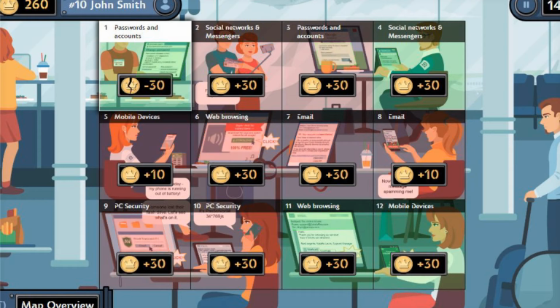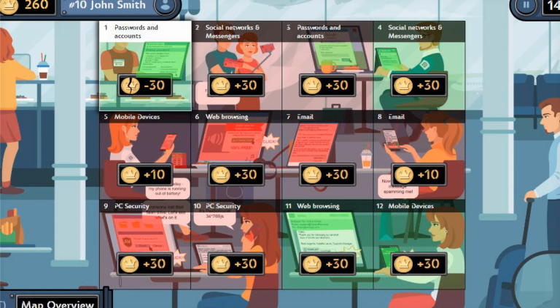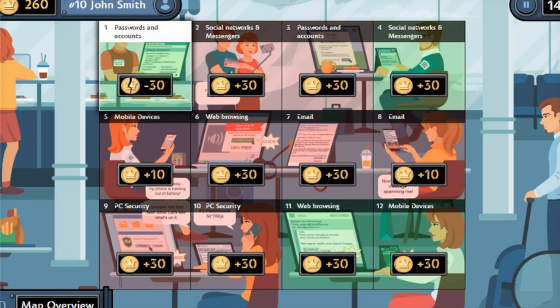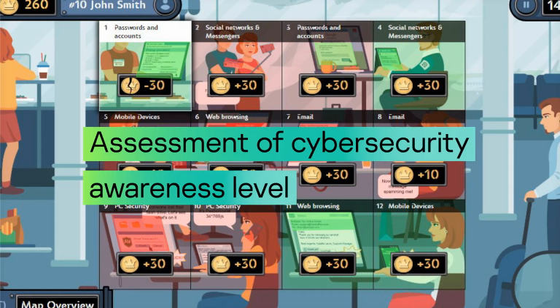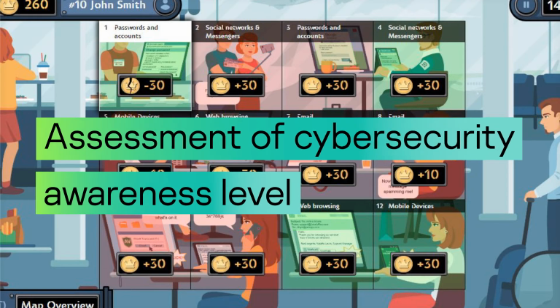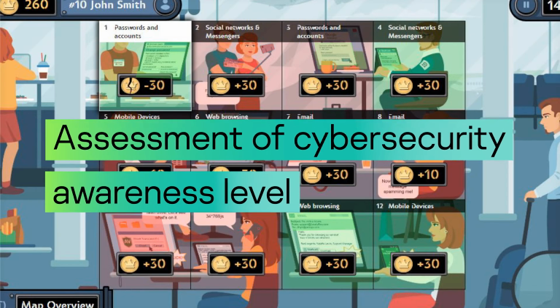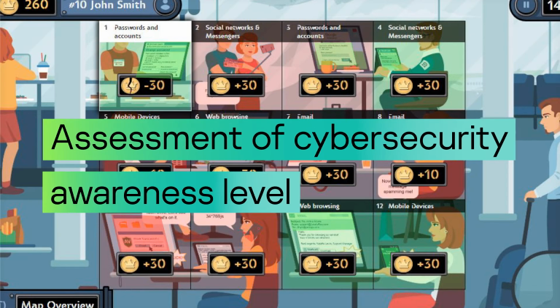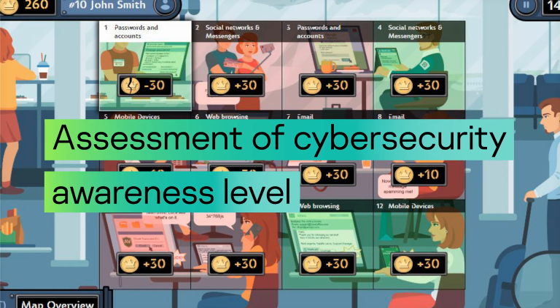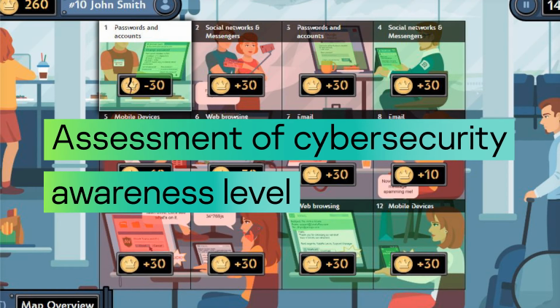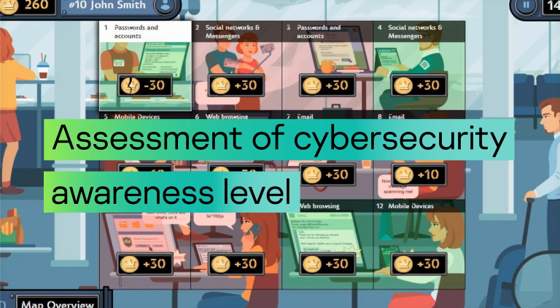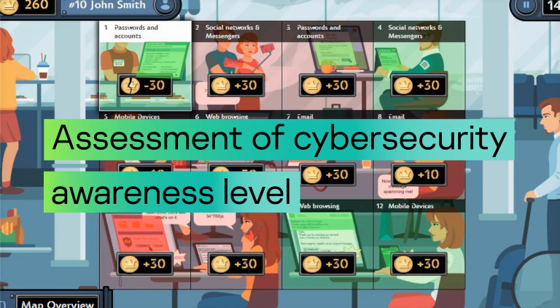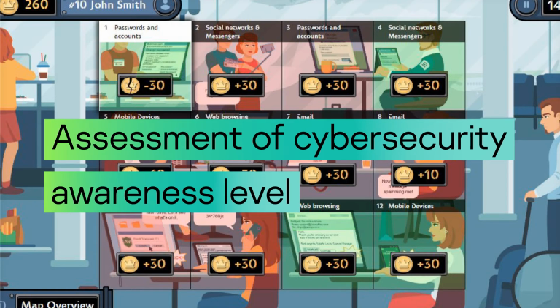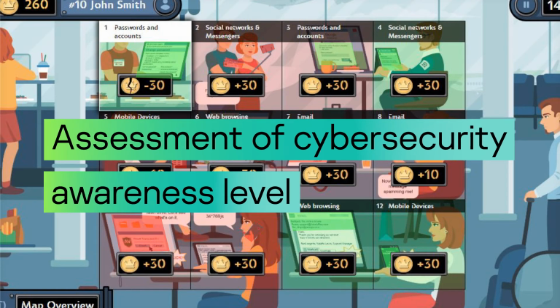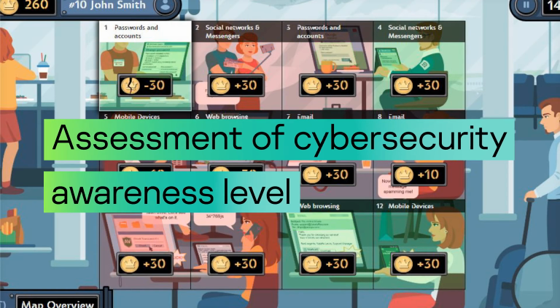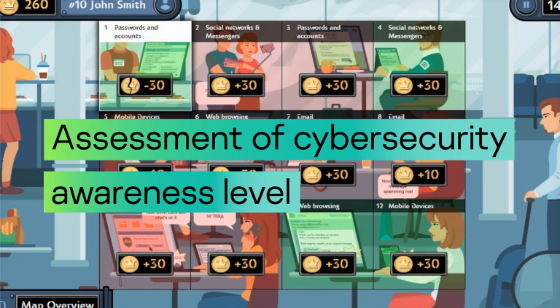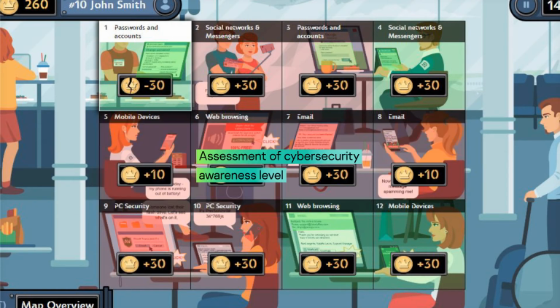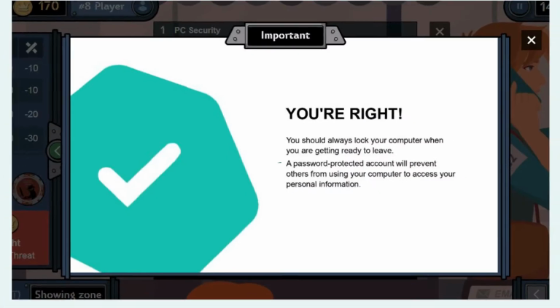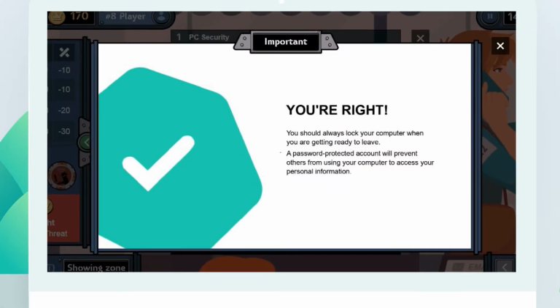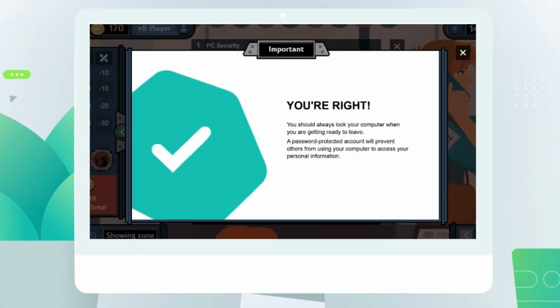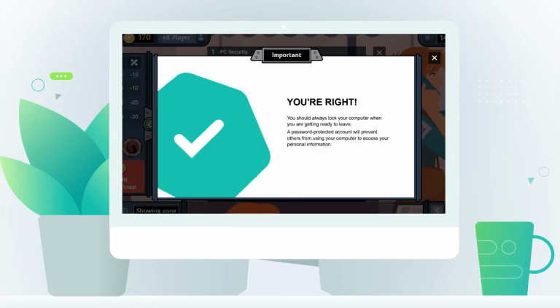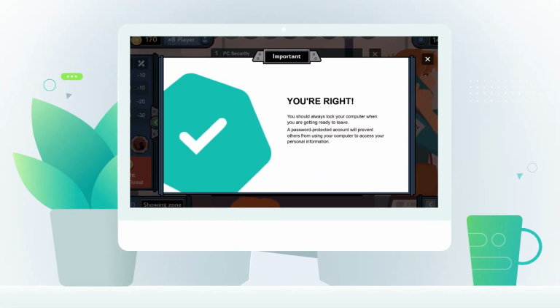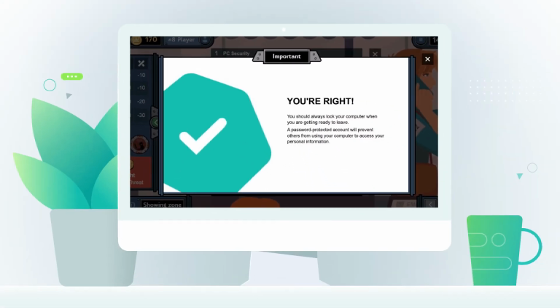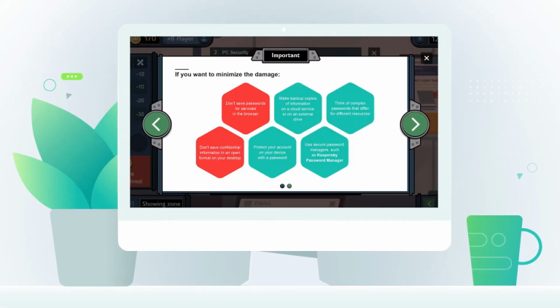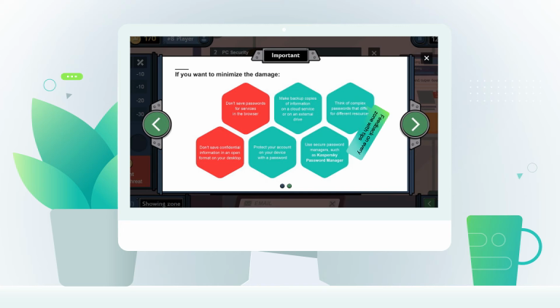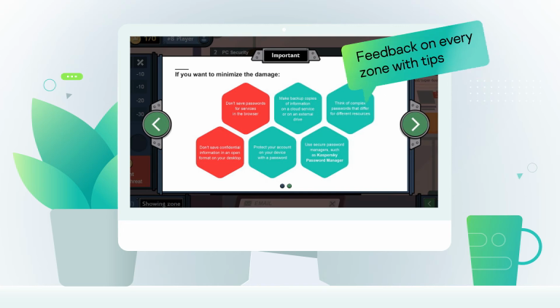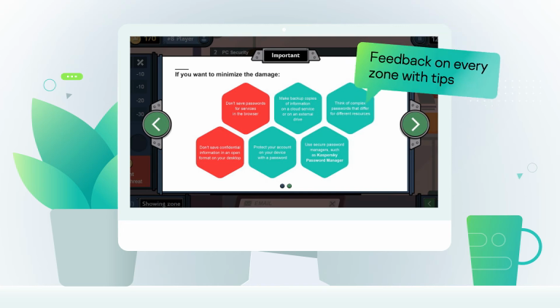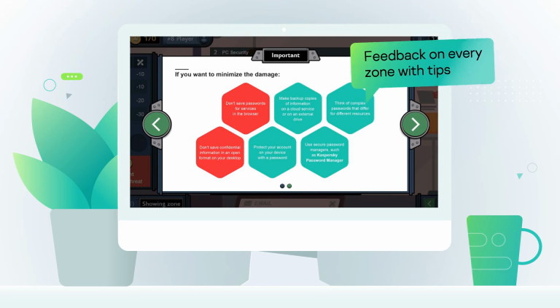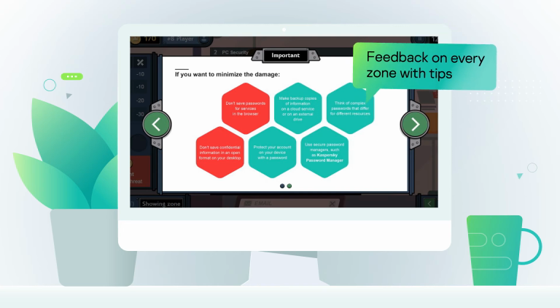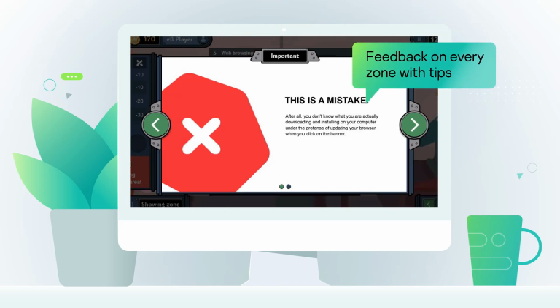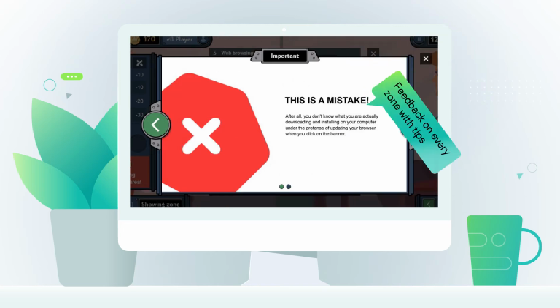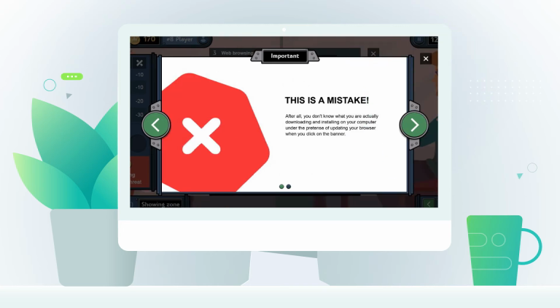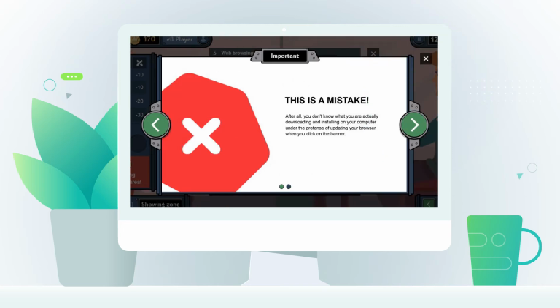Users' final score reveals their cybersecurity awareness level, and they get feedback on every zone with explanations and tips.